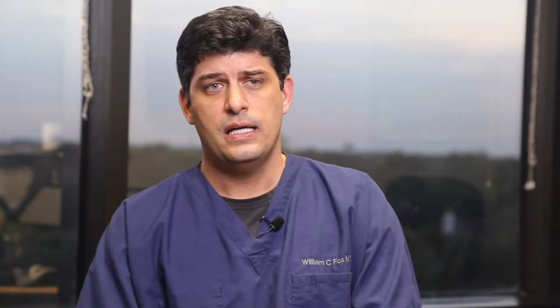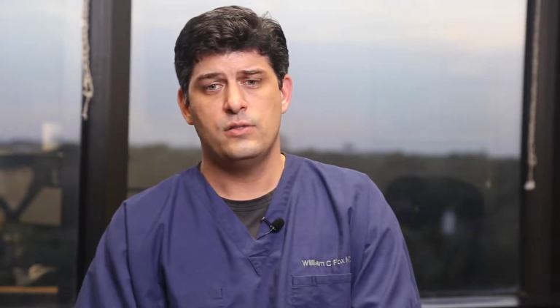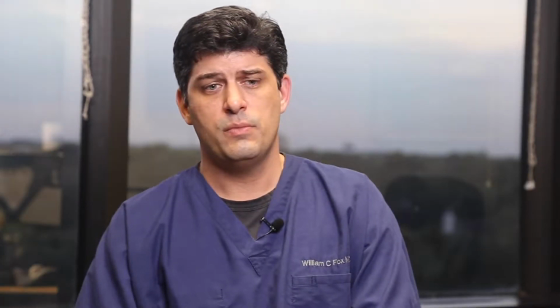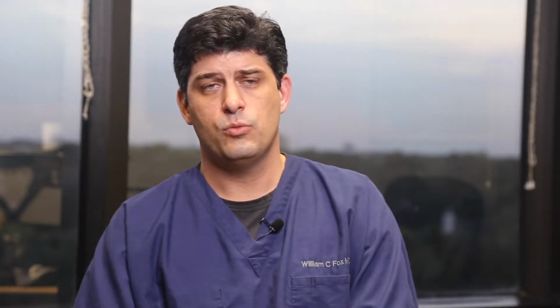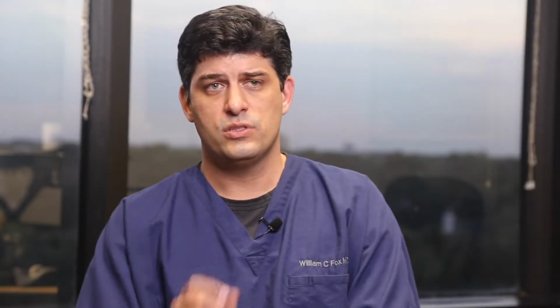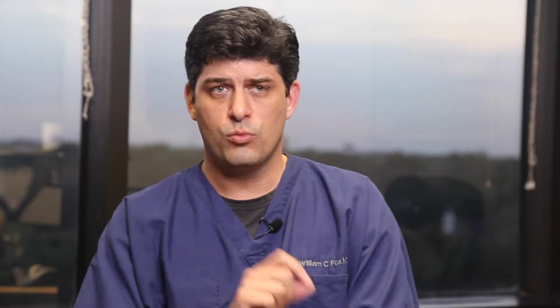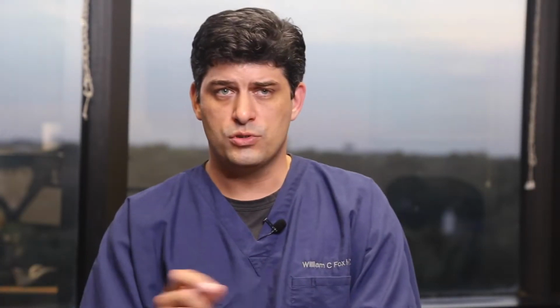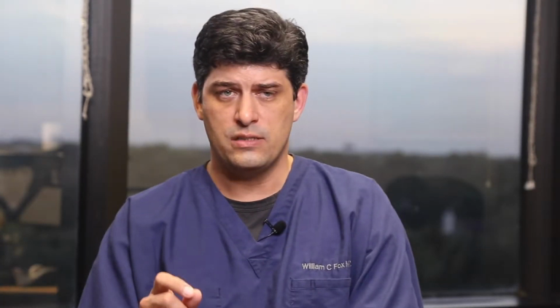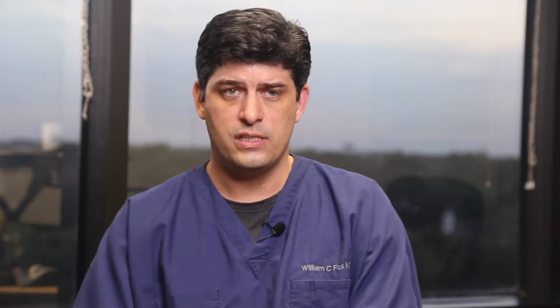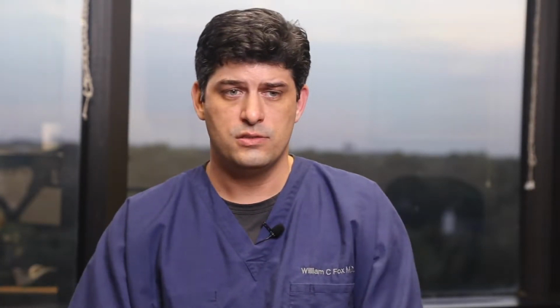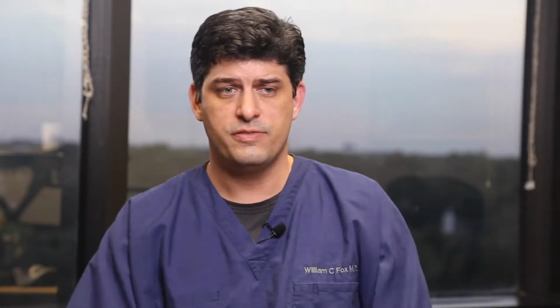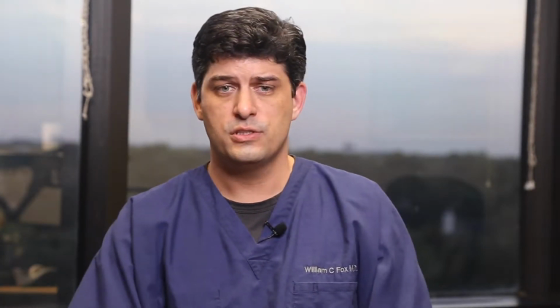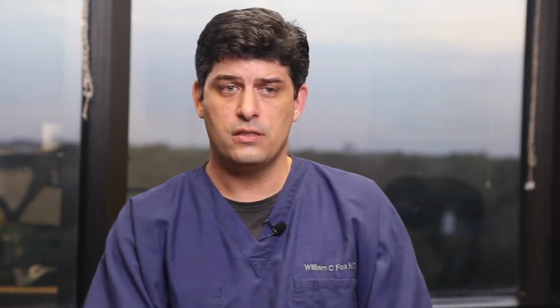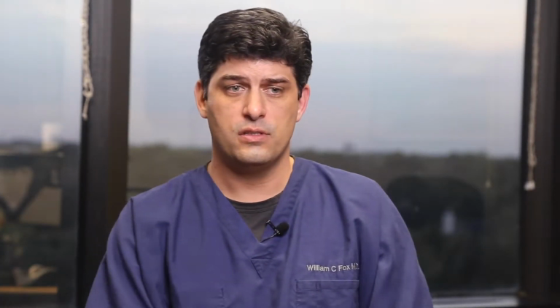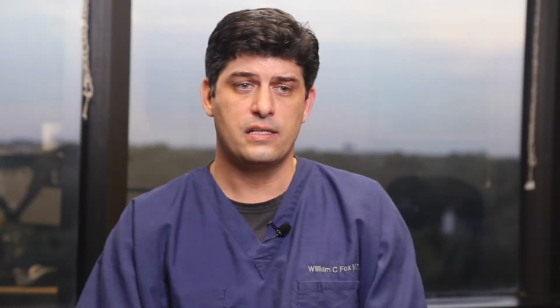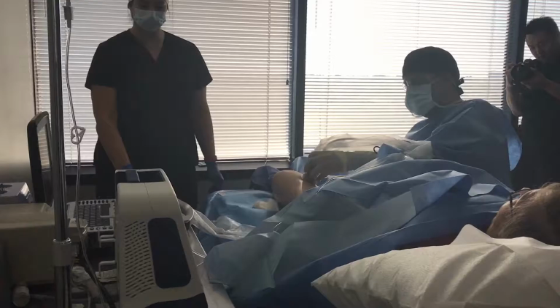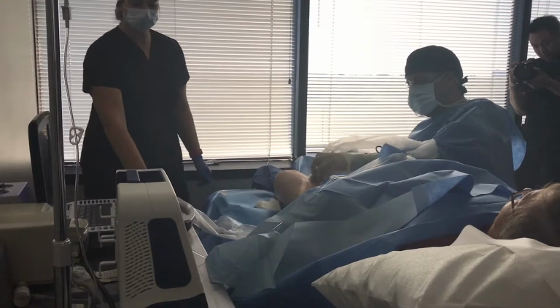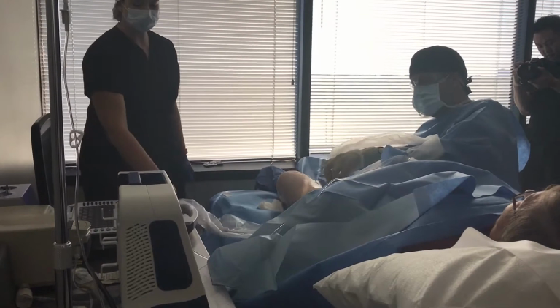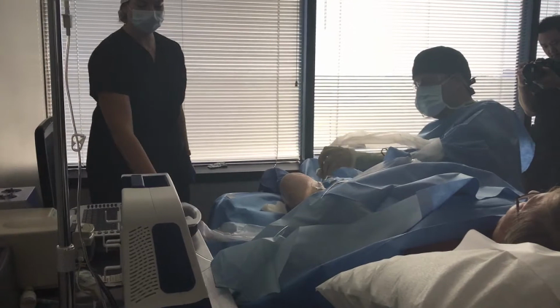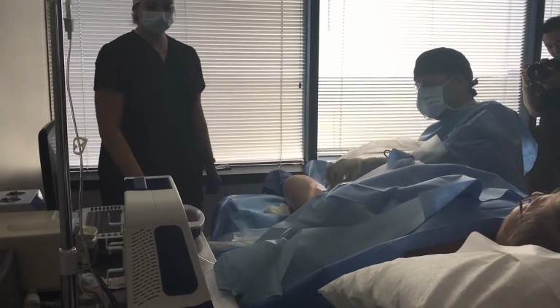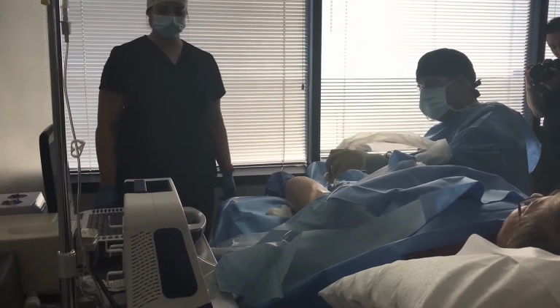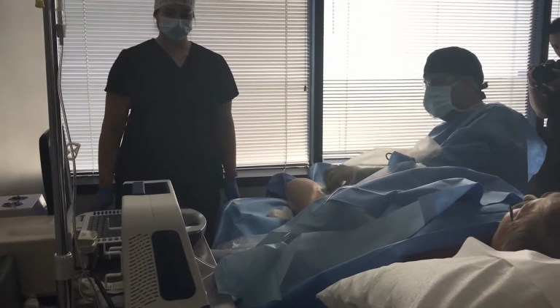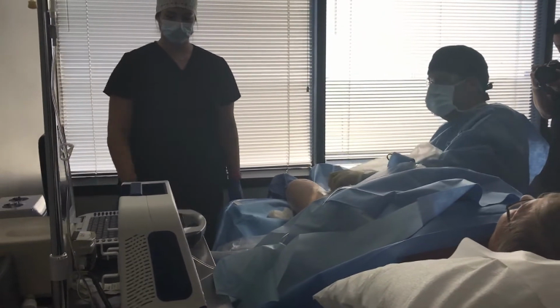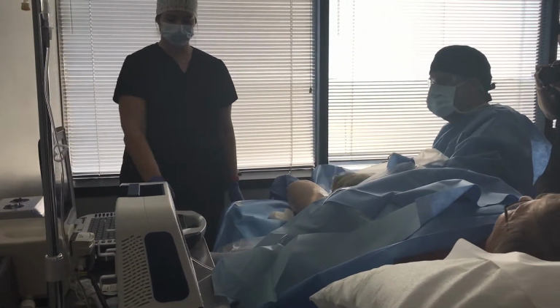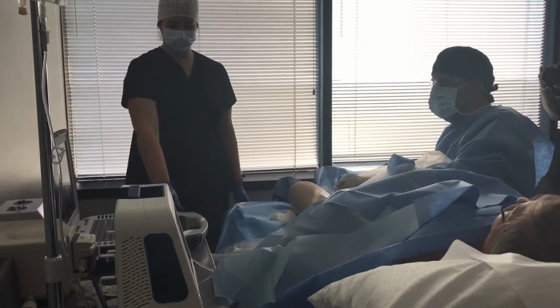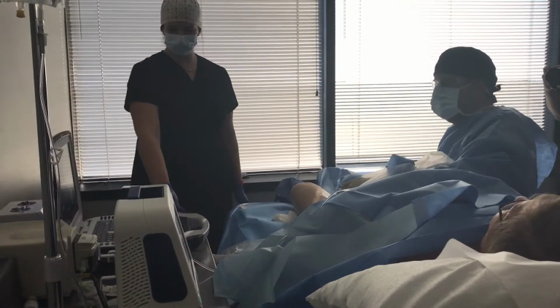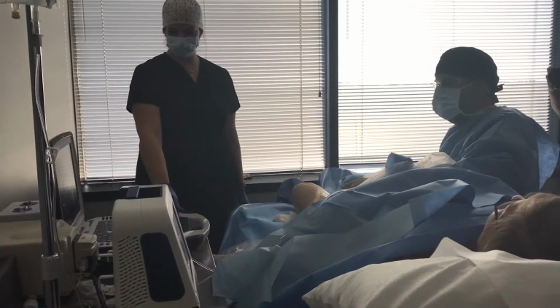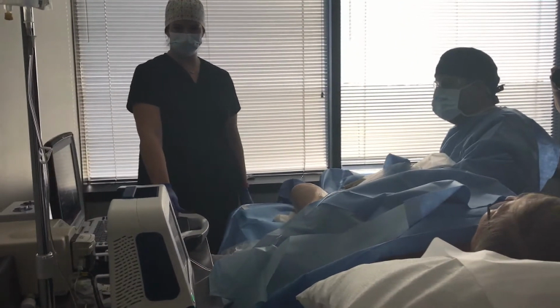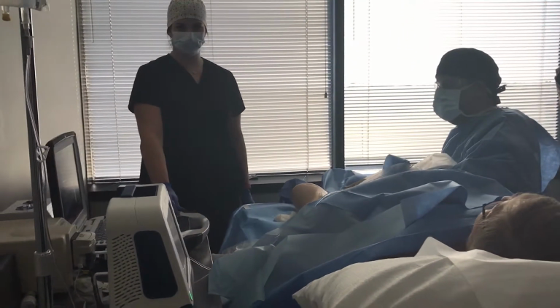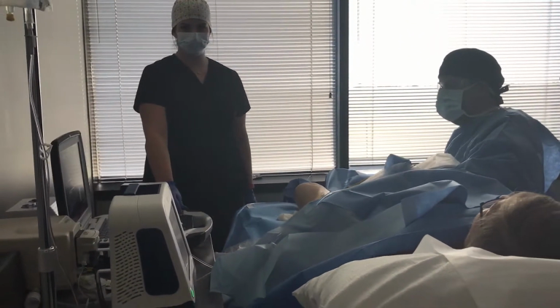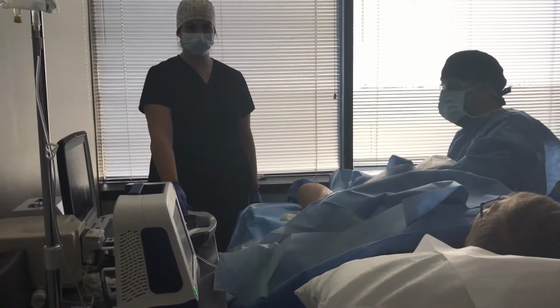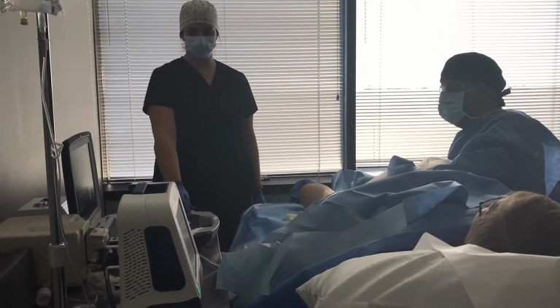Then we'll put some warm ultrasound gel on your leg, and you'll feel me looking around with the ultrasound to get a lay of the land and kind of plan the procedure.